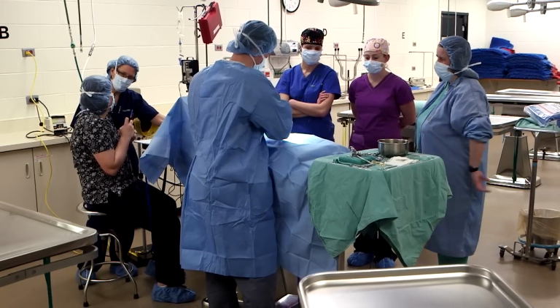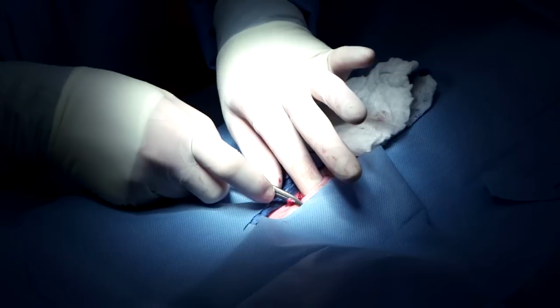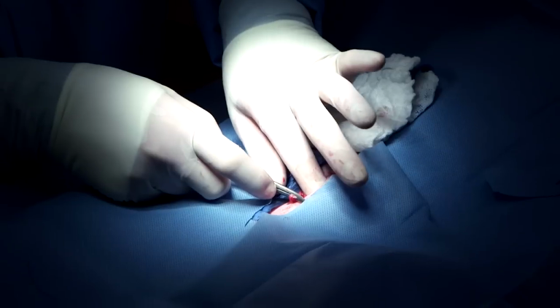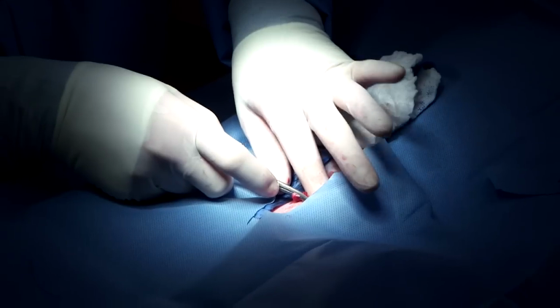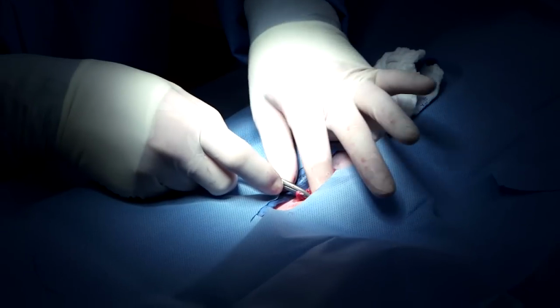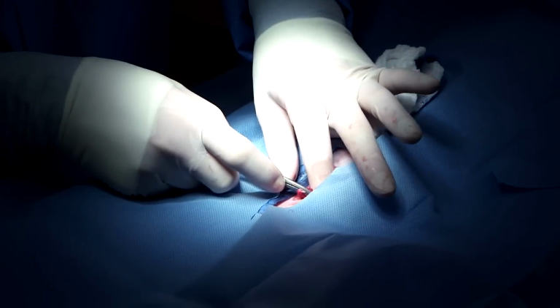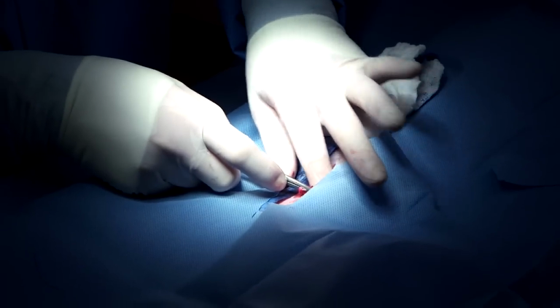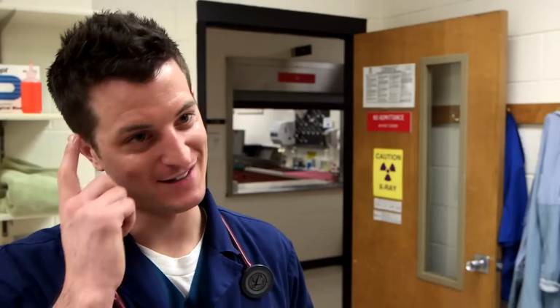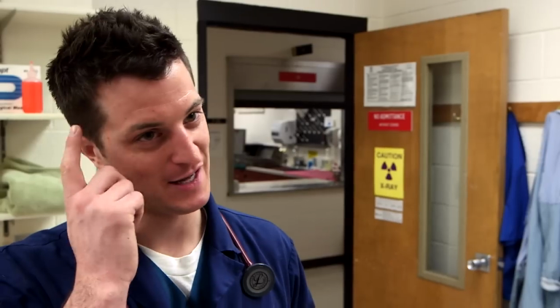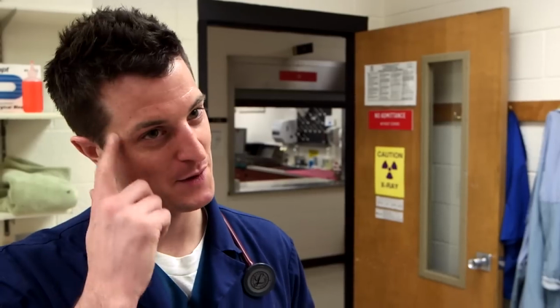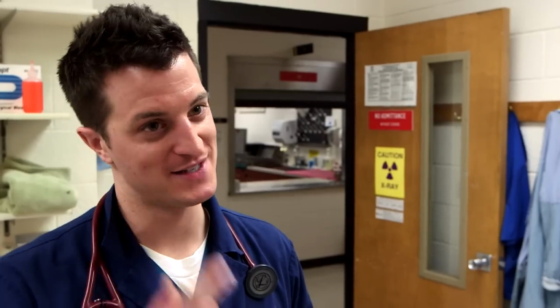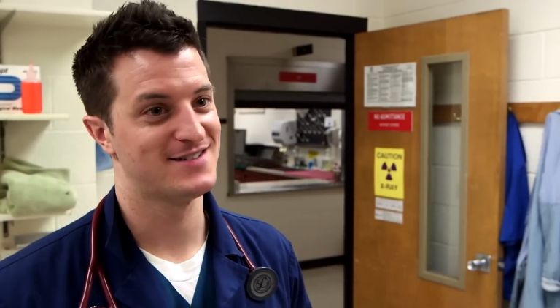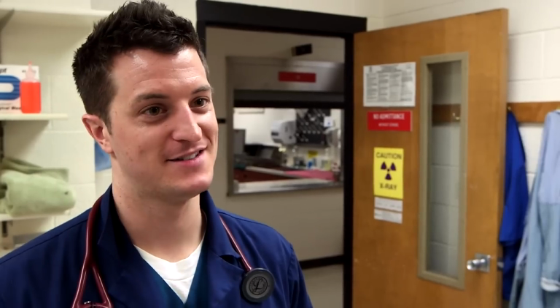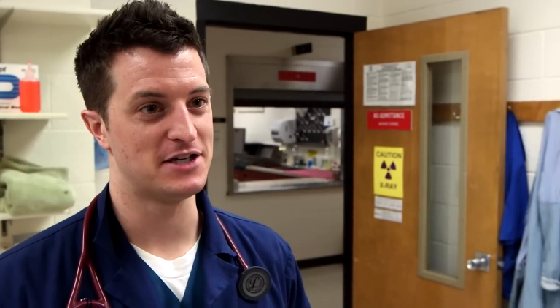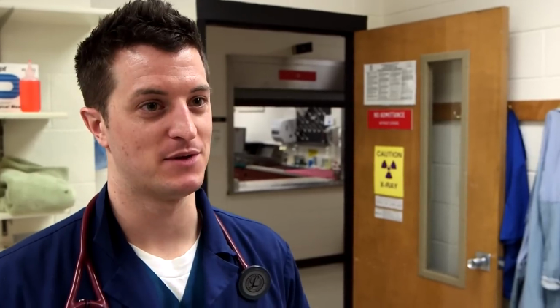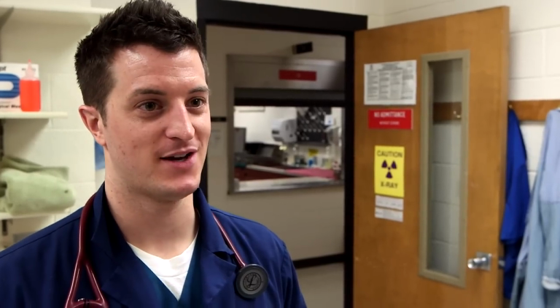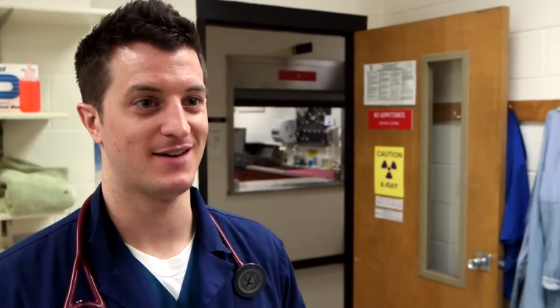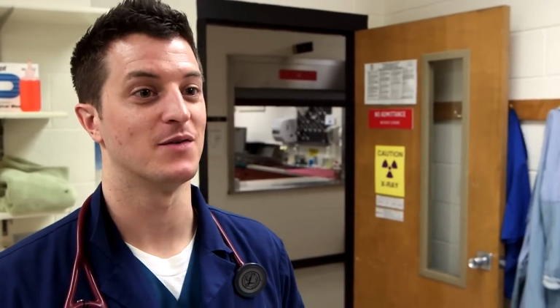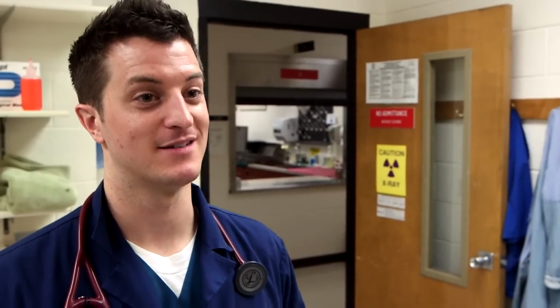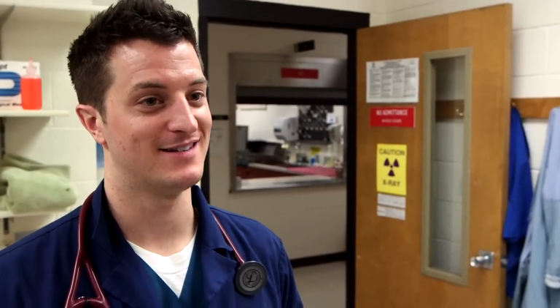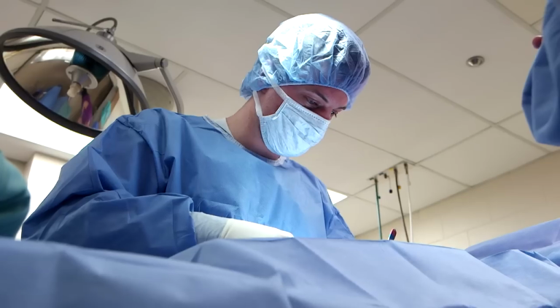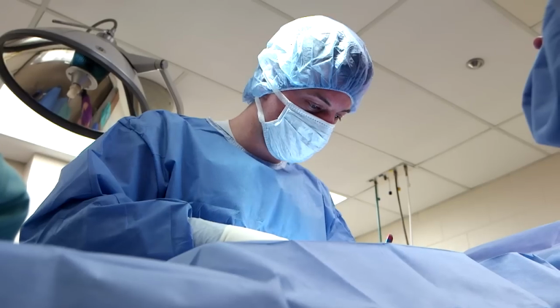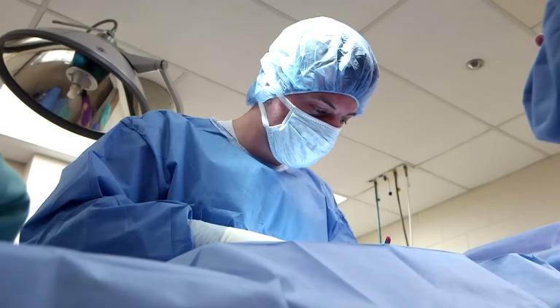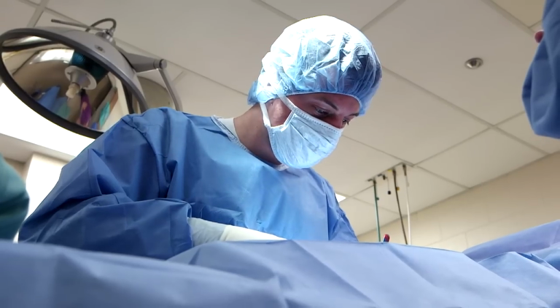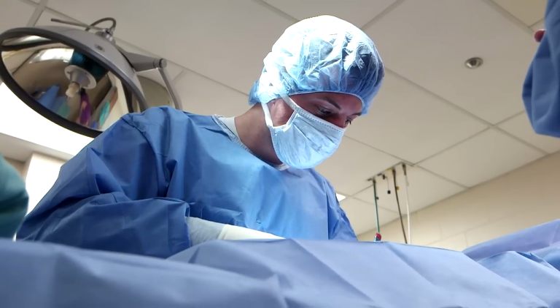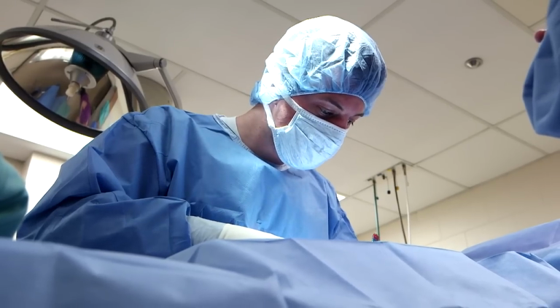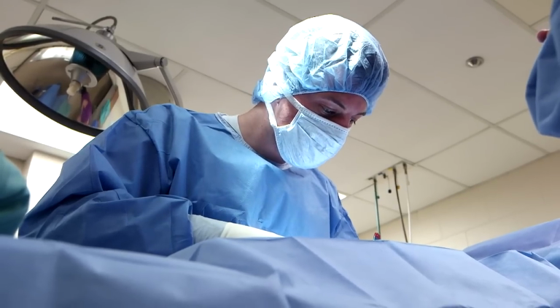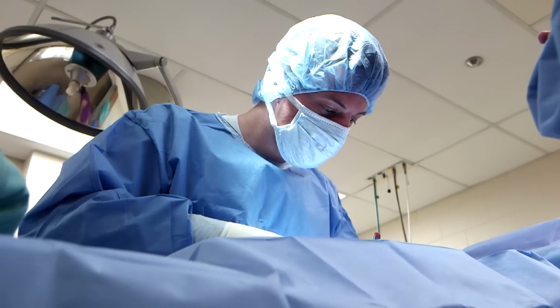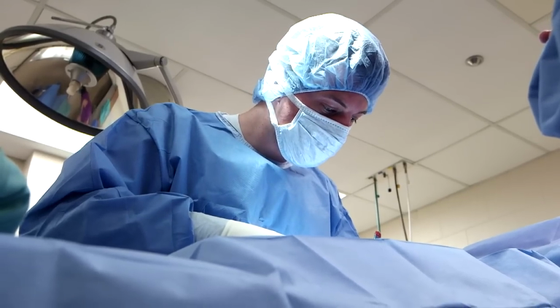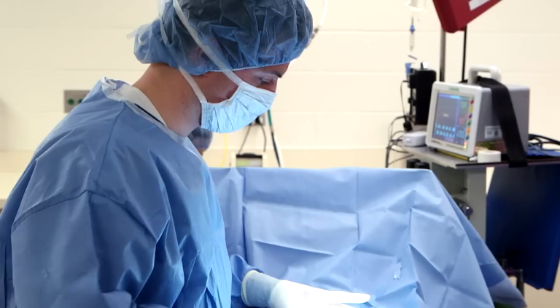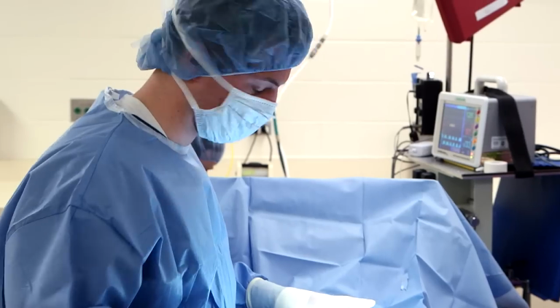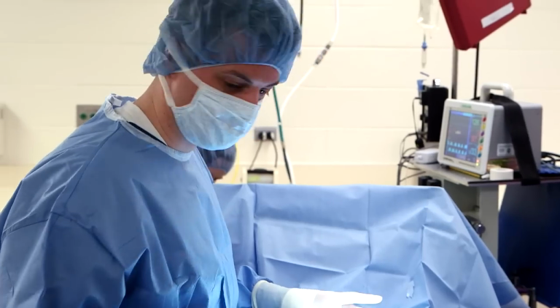Anytime I make a cut I'm always double-checking. I definitely want to make this cut.